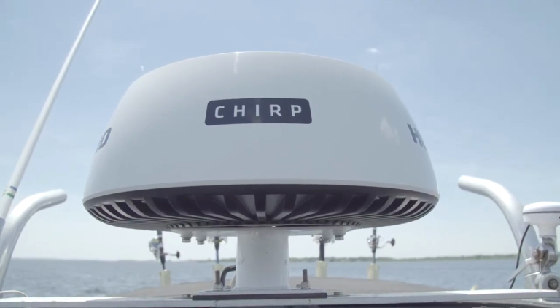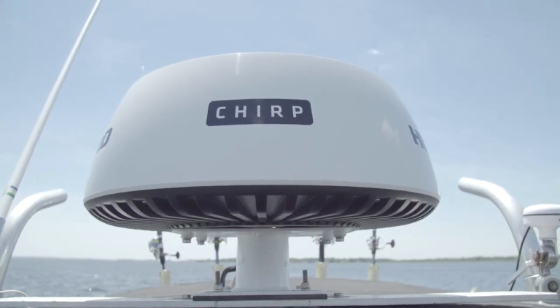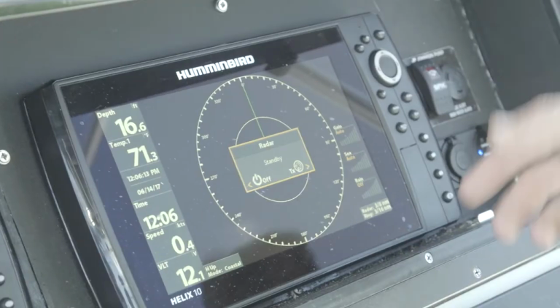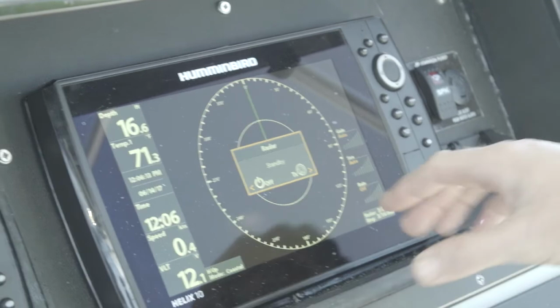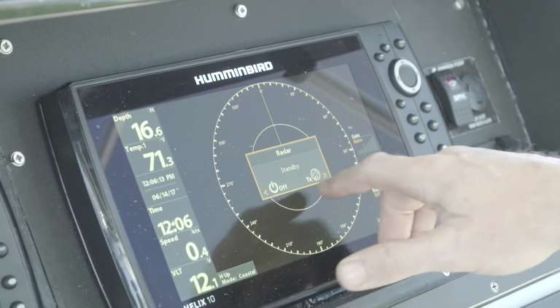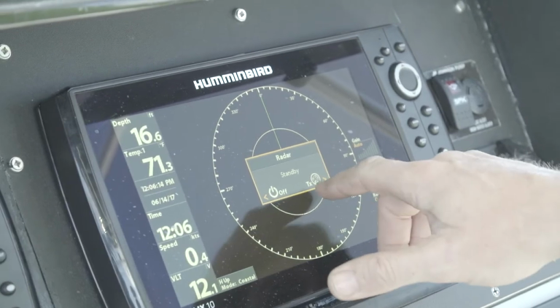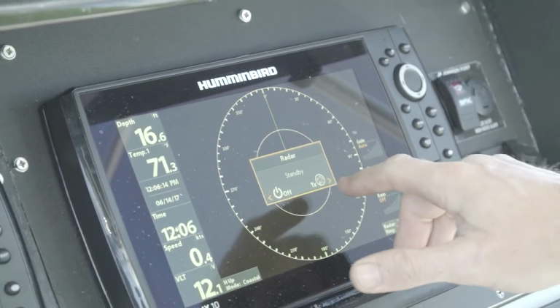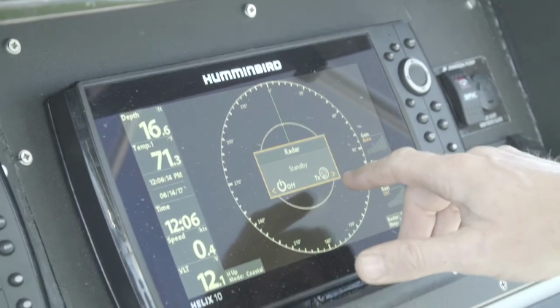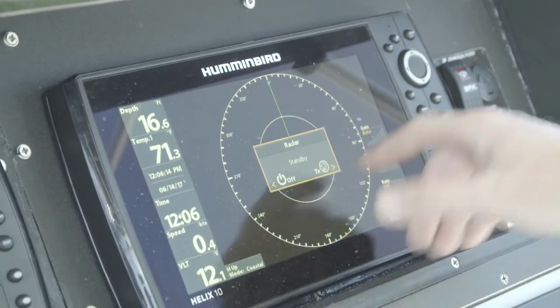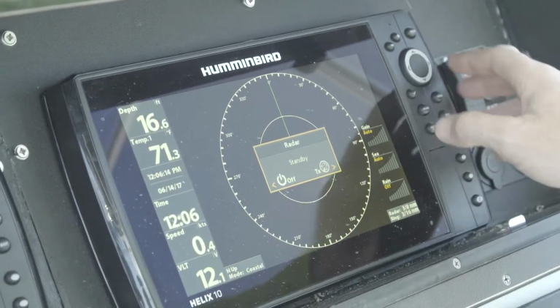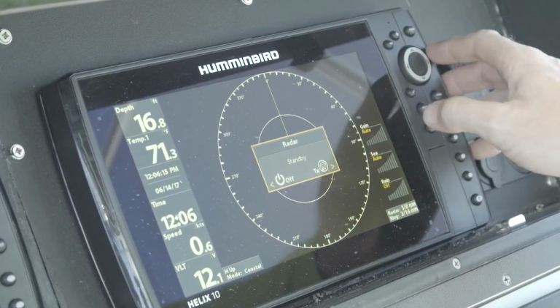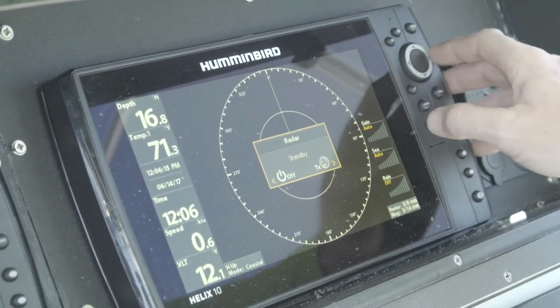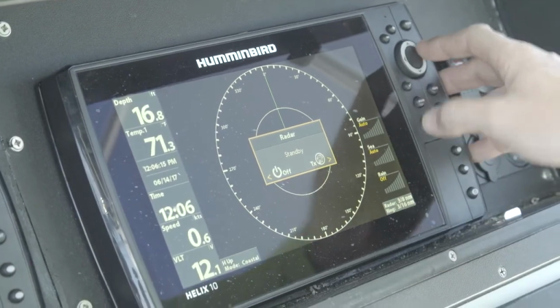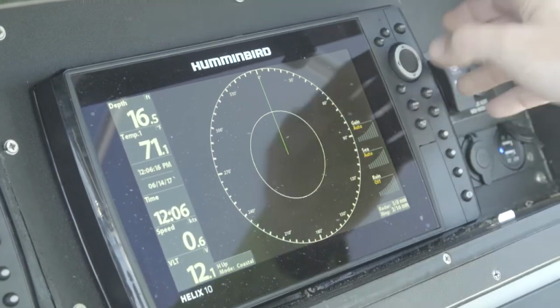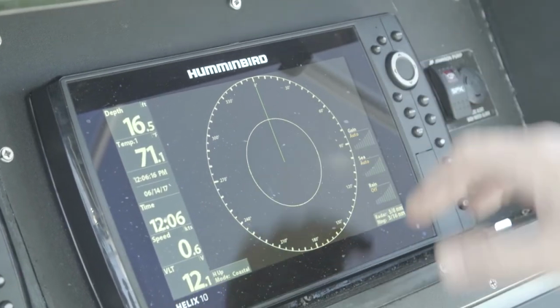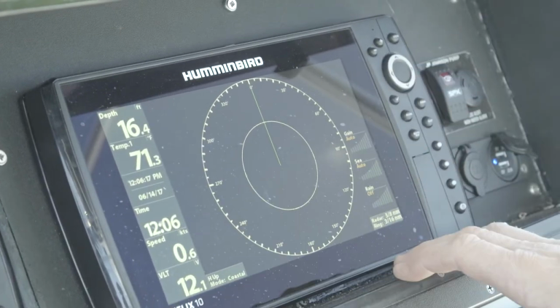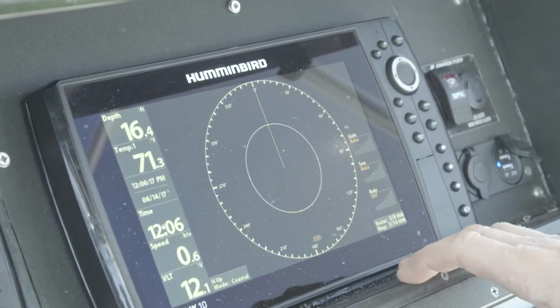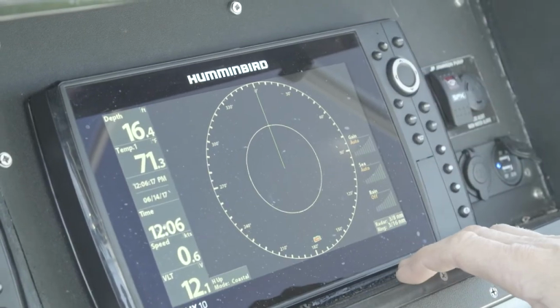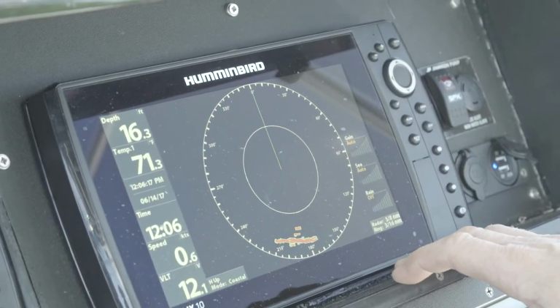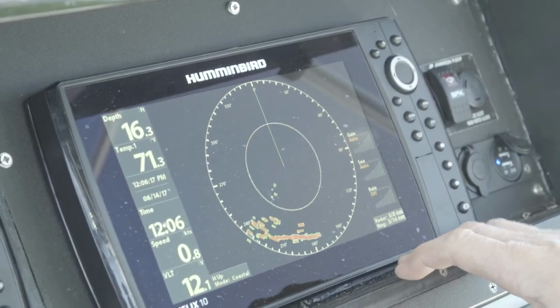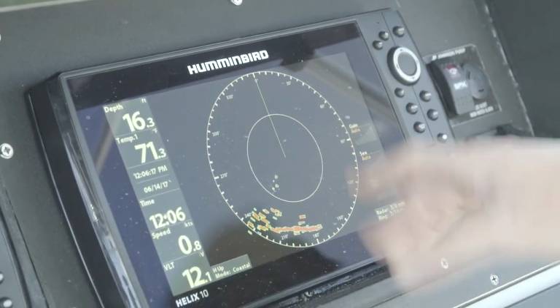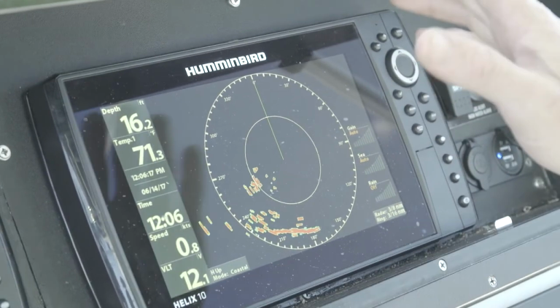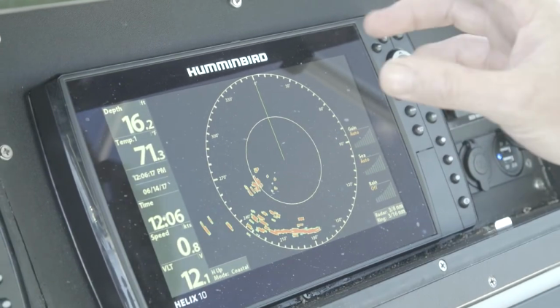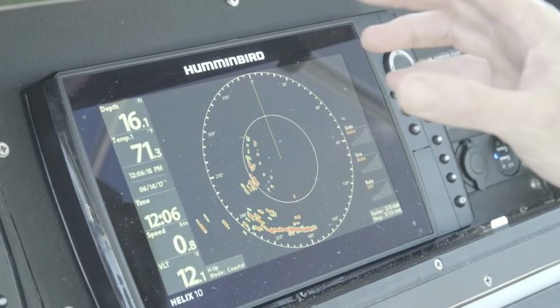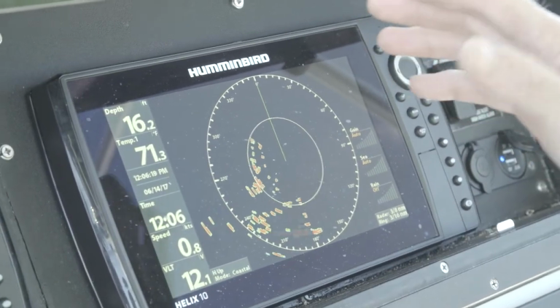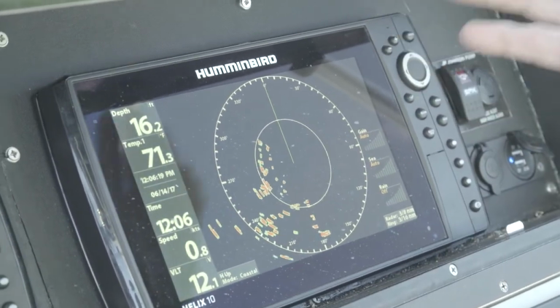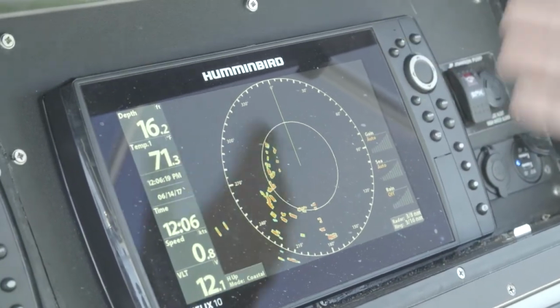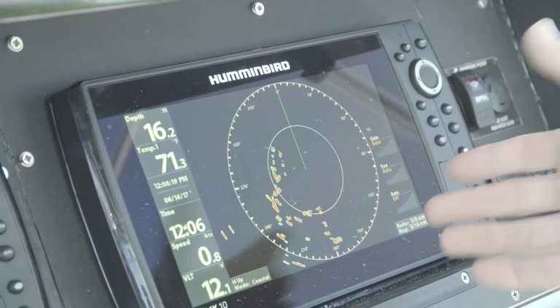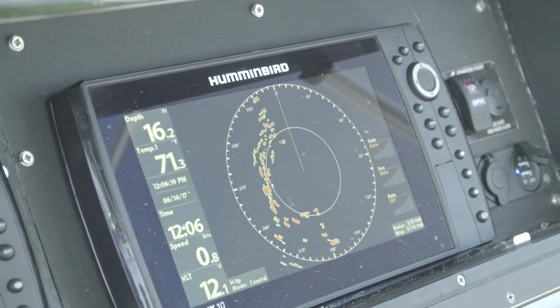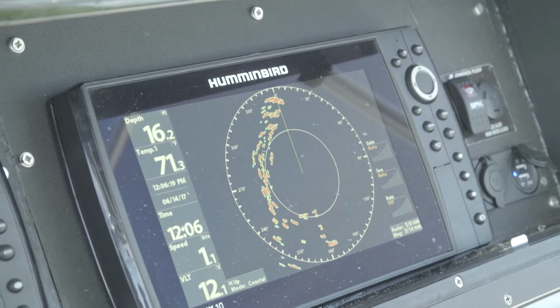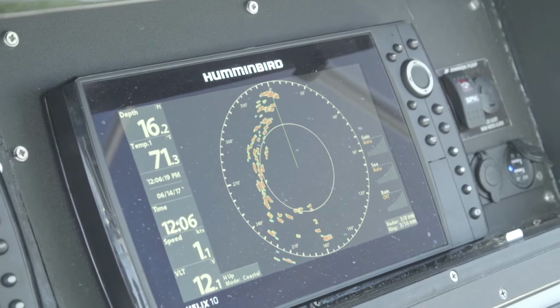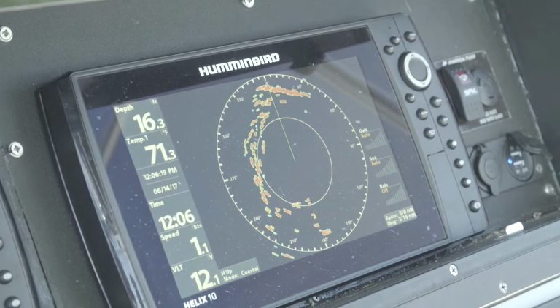It's as easy as hitting your transmit button. If I hit transmit, bang — it fires up that fast.